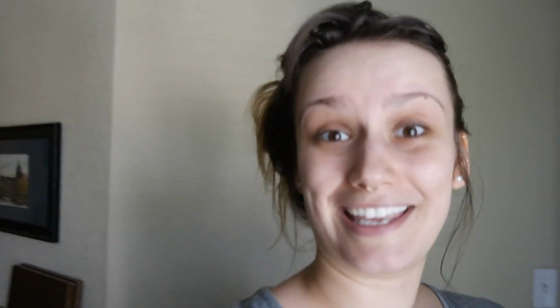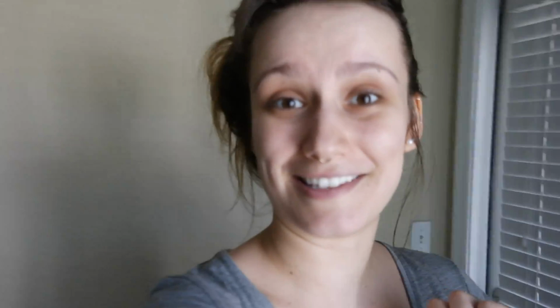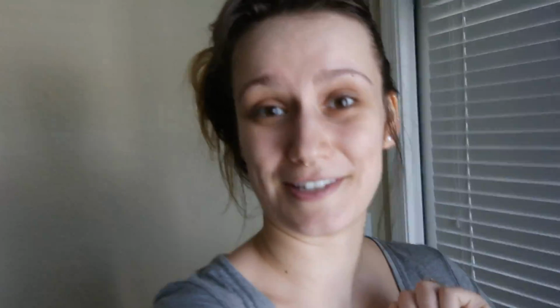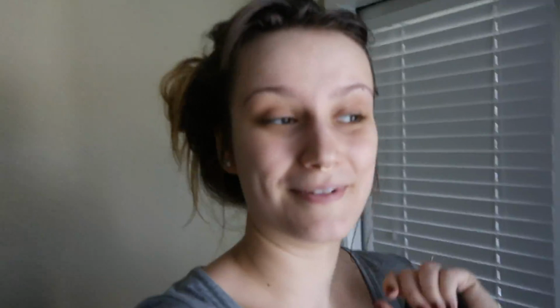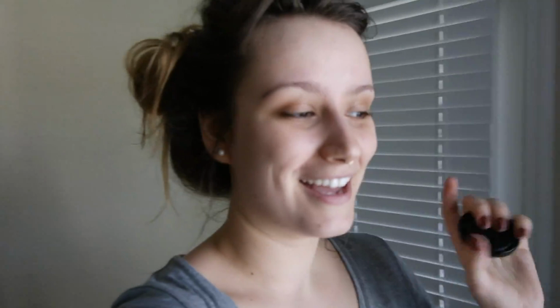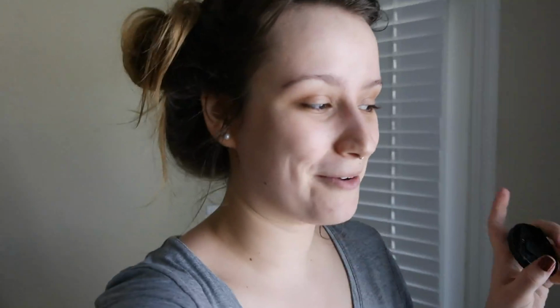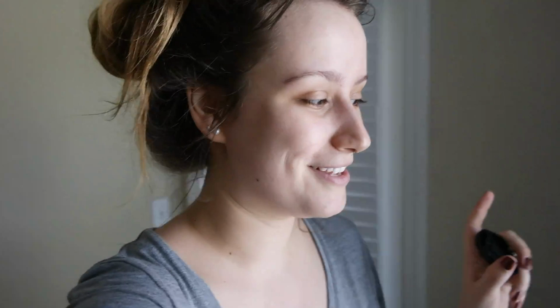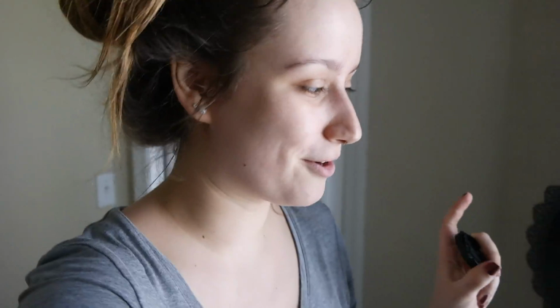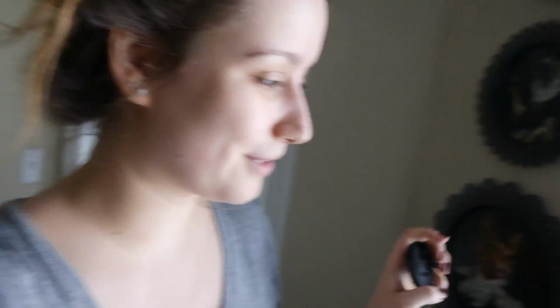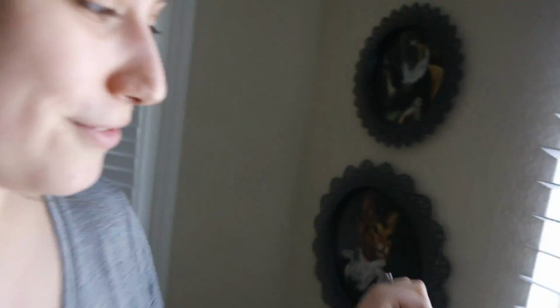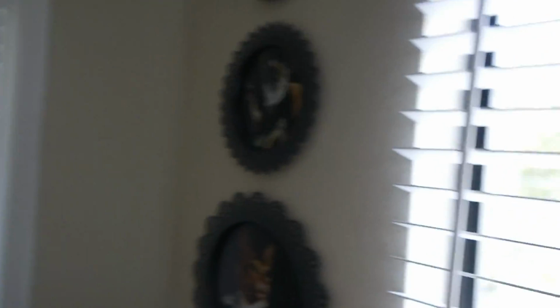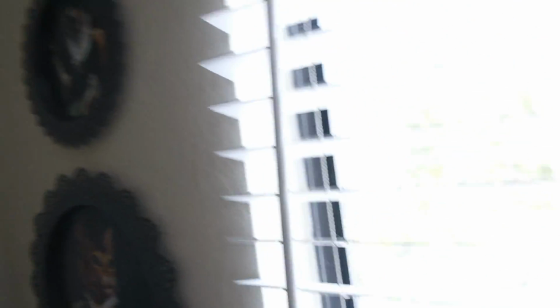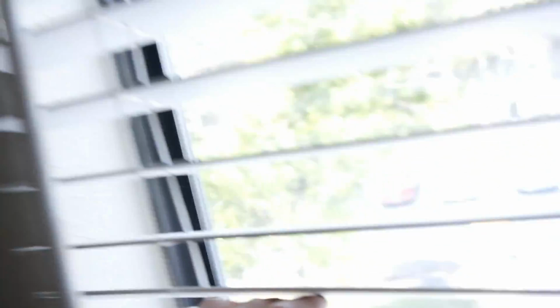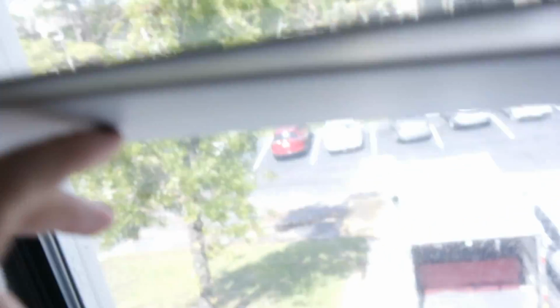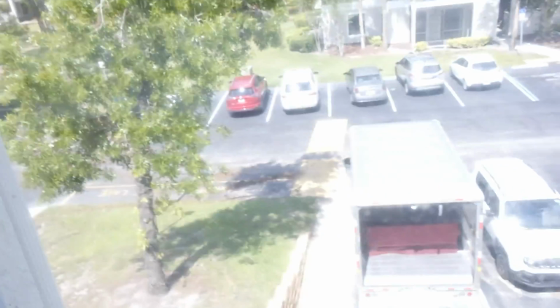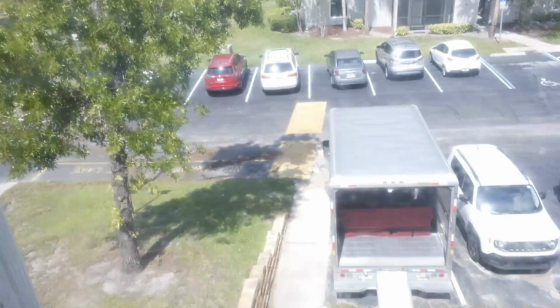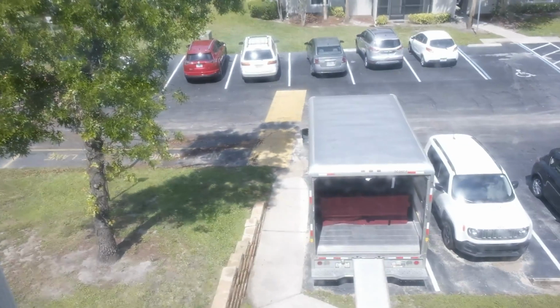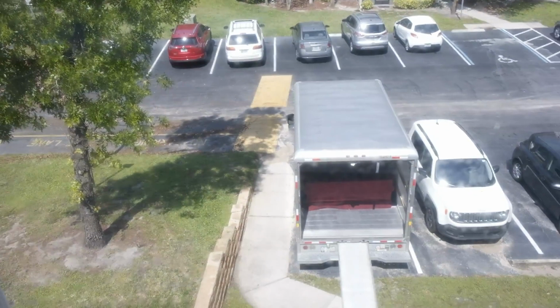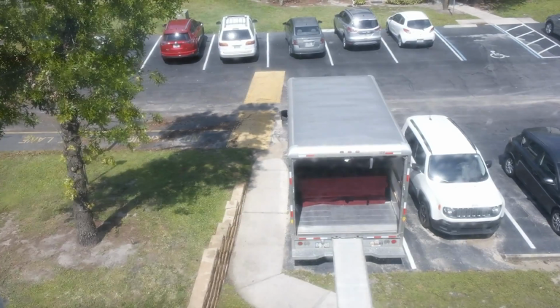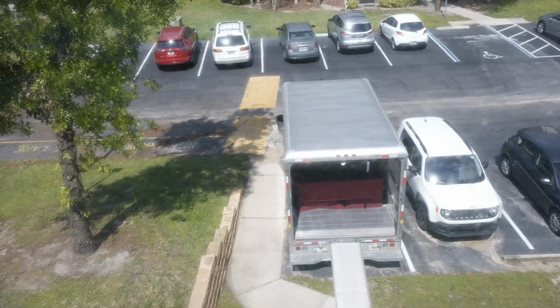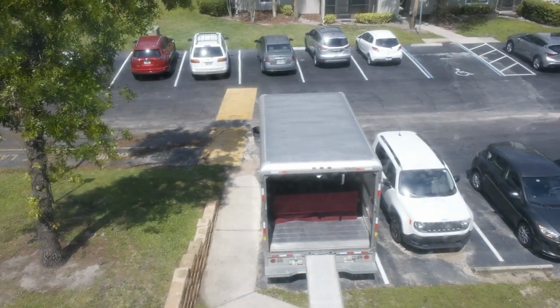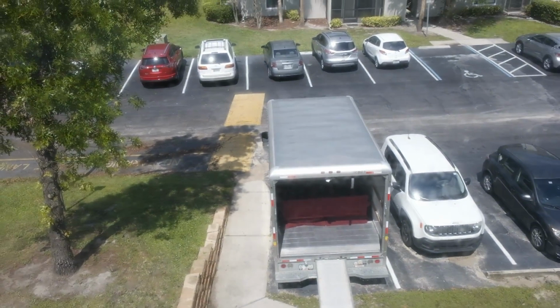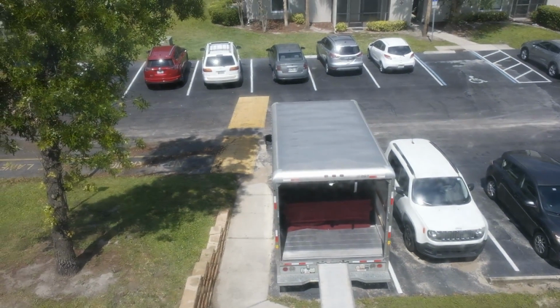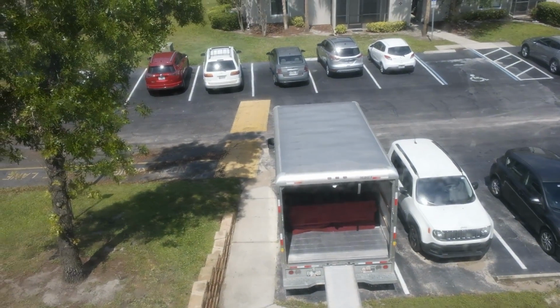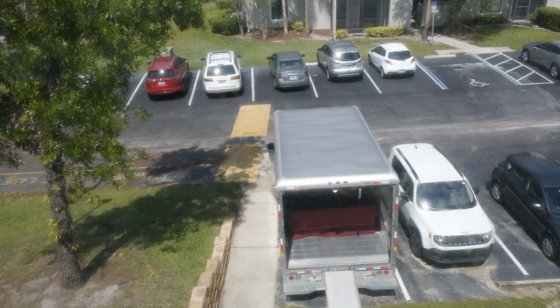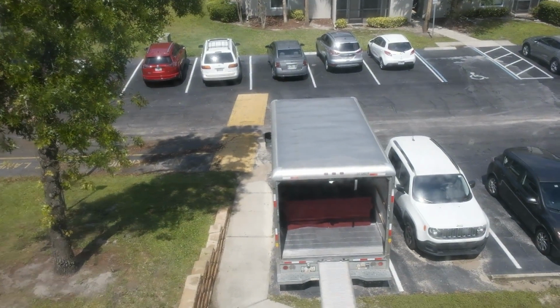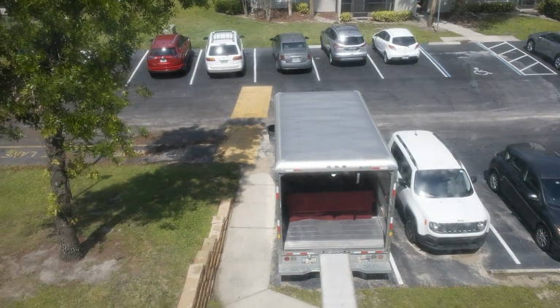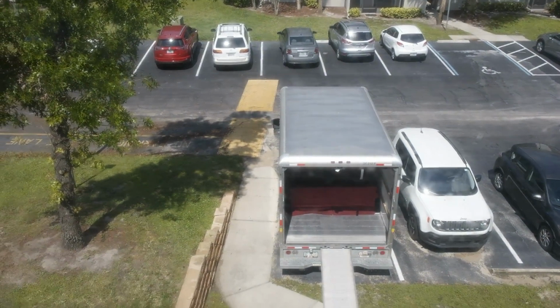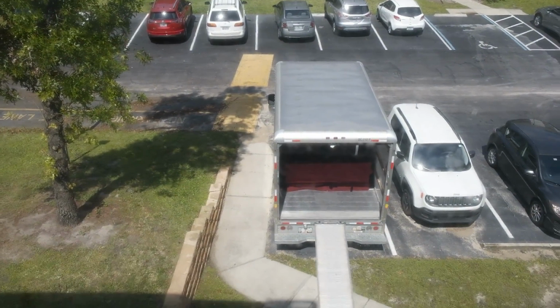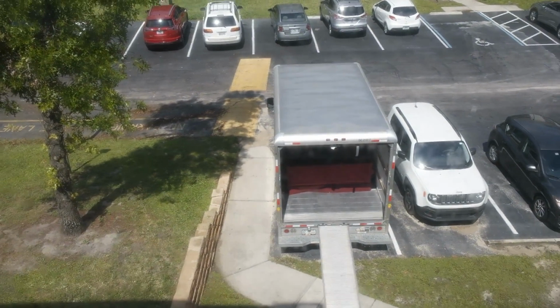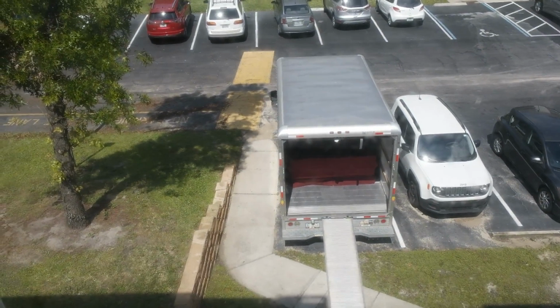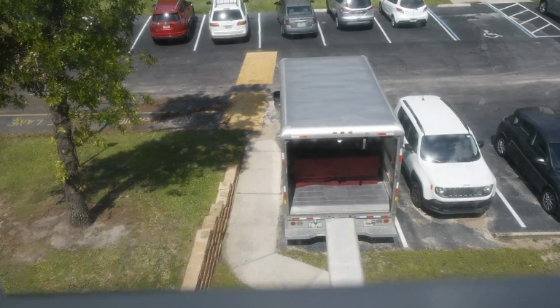Ikea sells them. Anyway, so we're loading this moving truck right down there. Hi, moving truck. Hi, sofa. And the boys will be there any second.